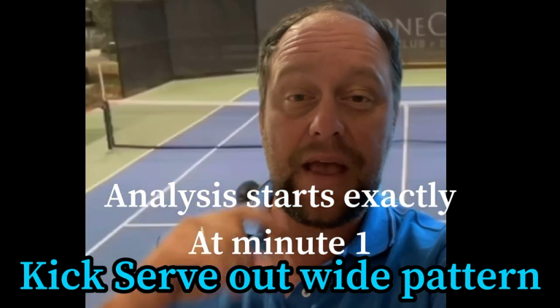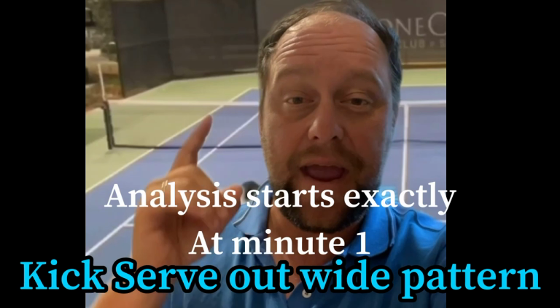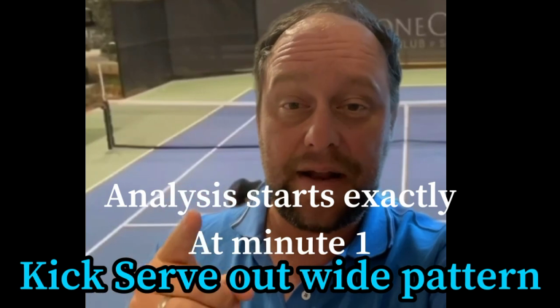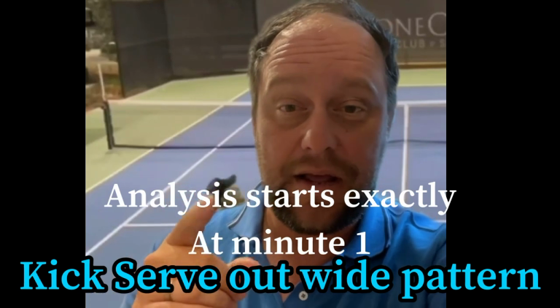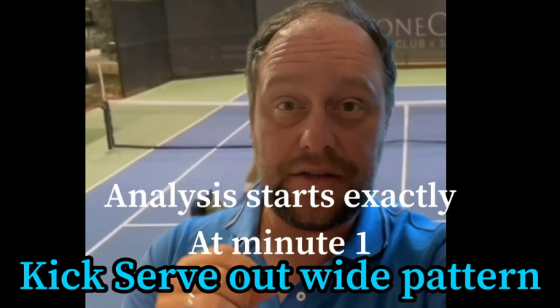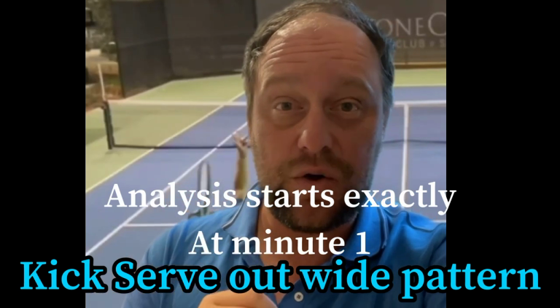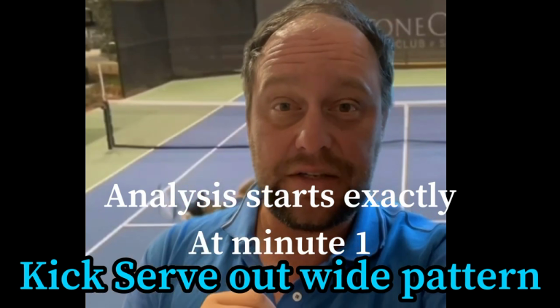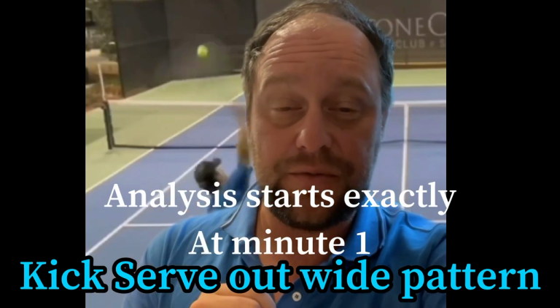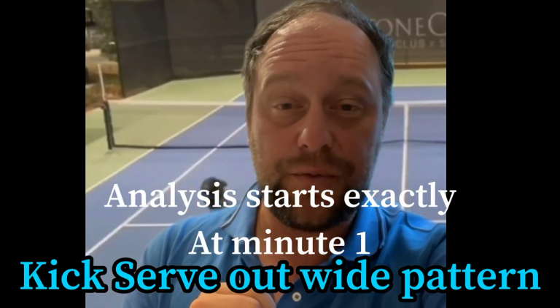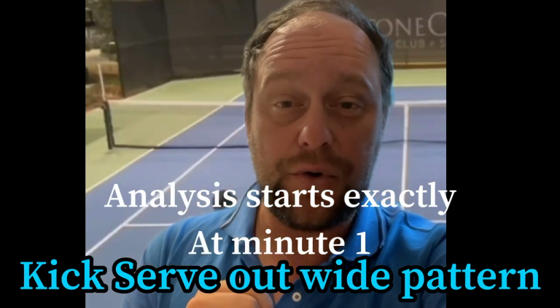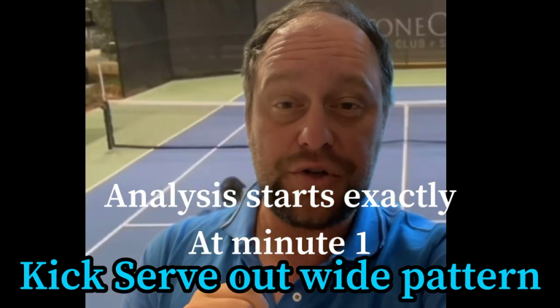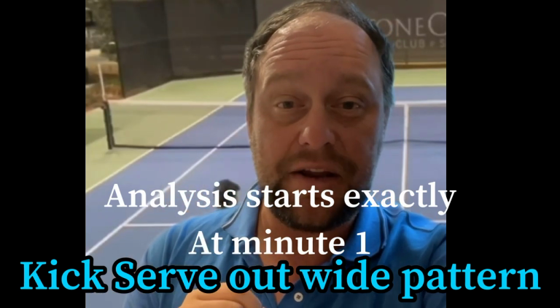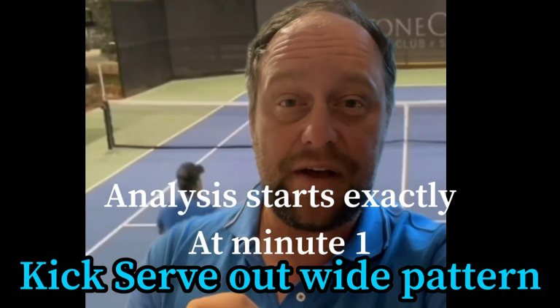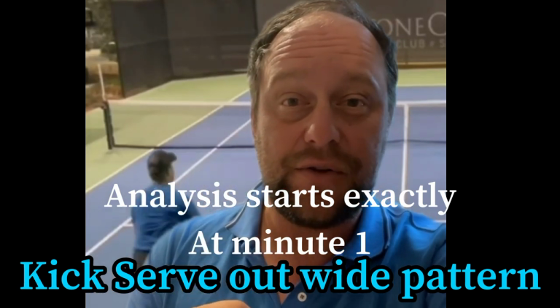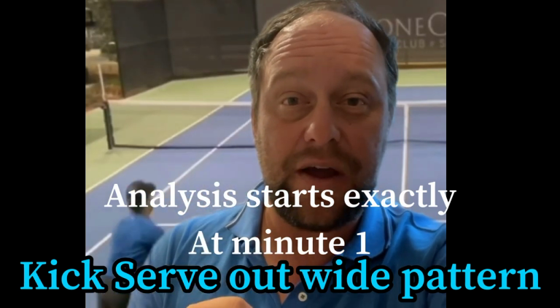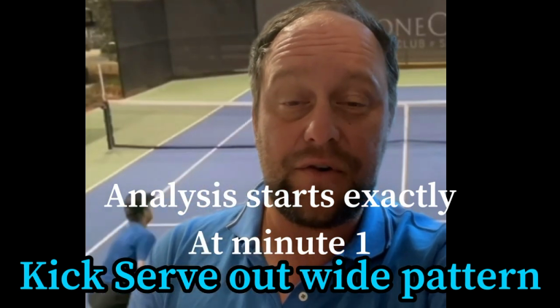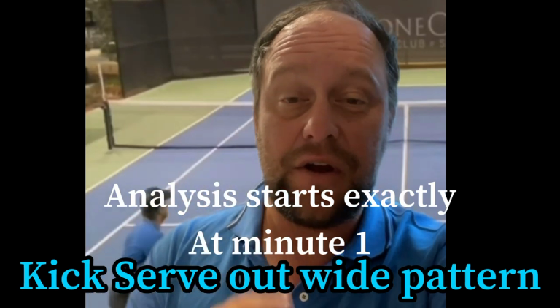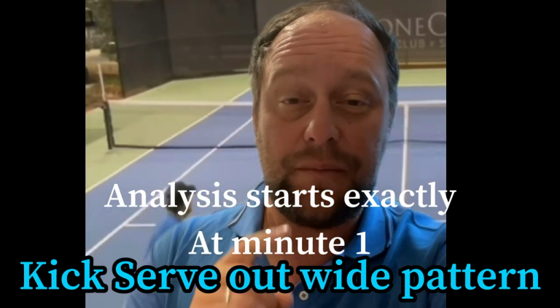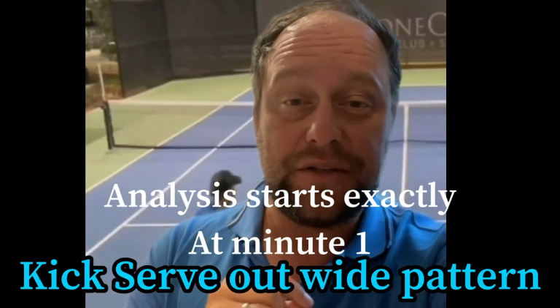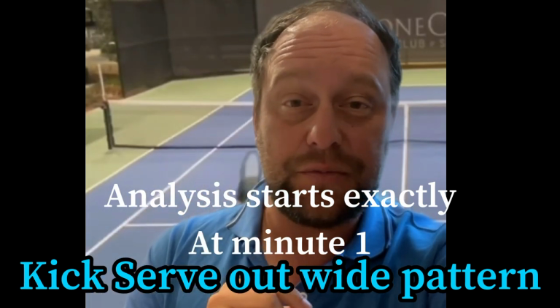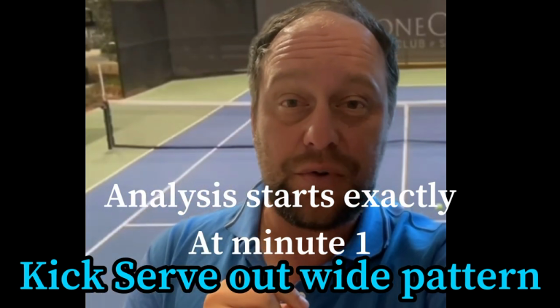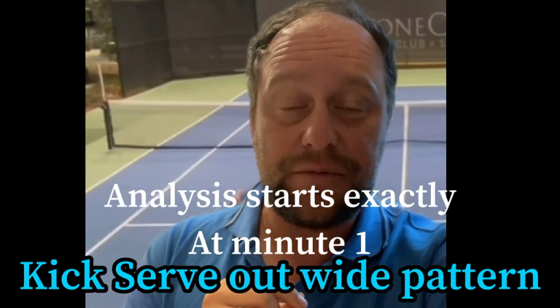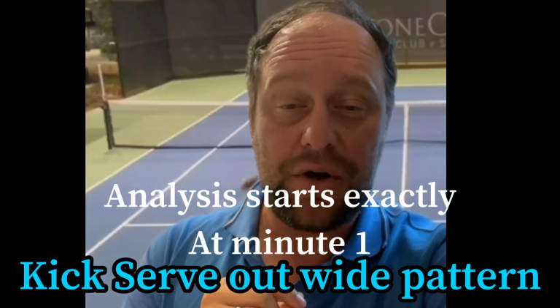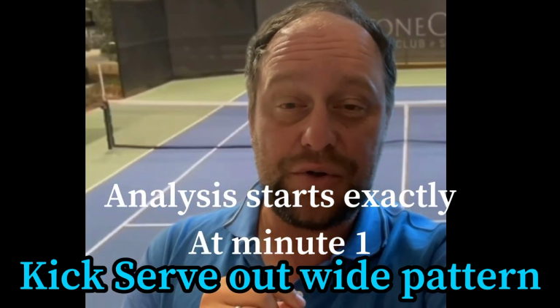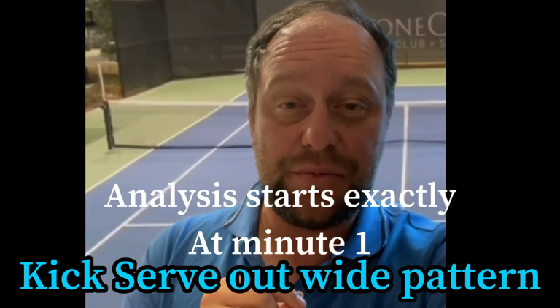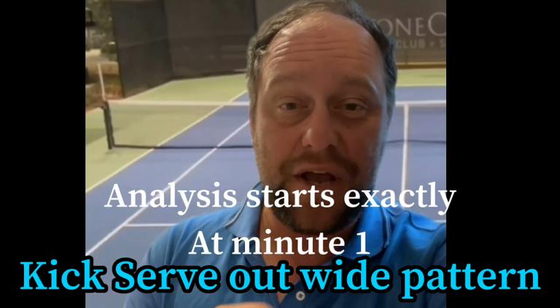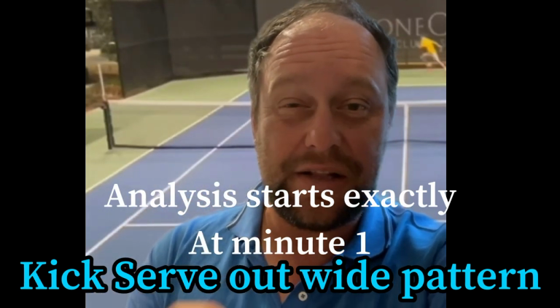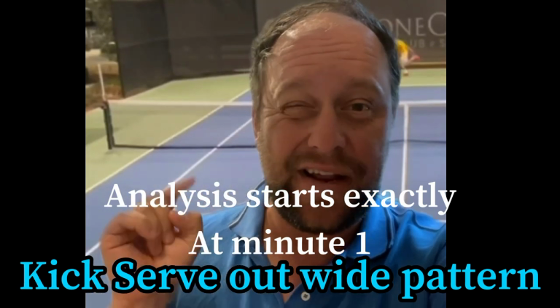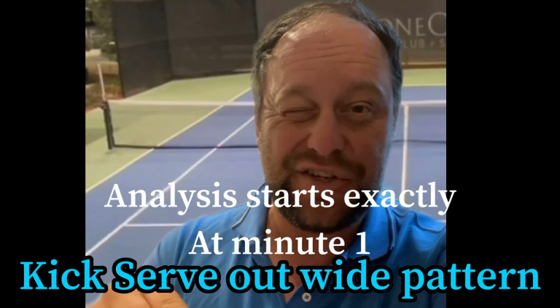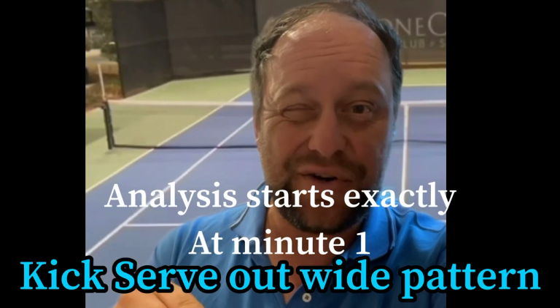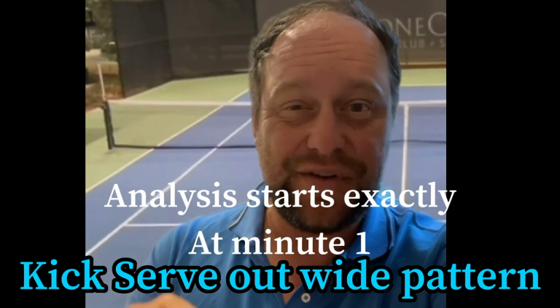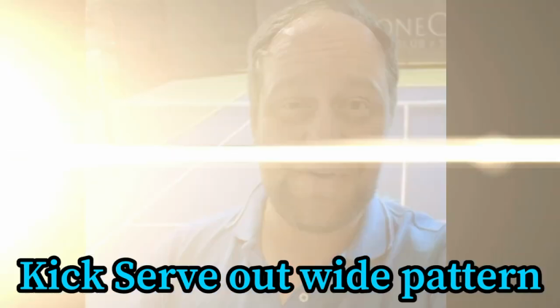And as always, if we brought you any value ever, please subscribe to our YouTube channel and enjoy the video now.